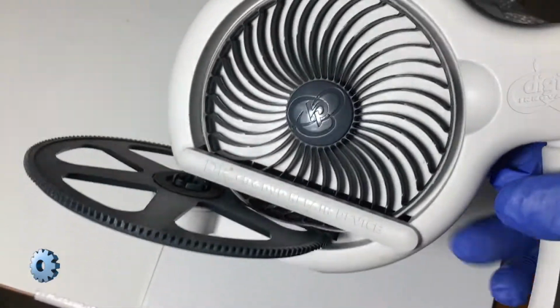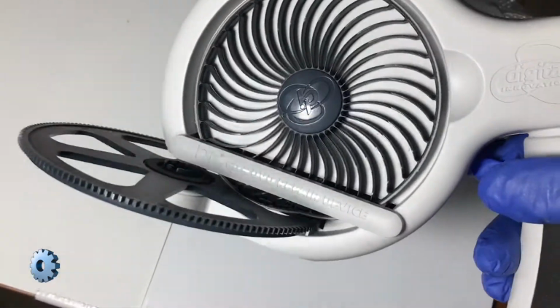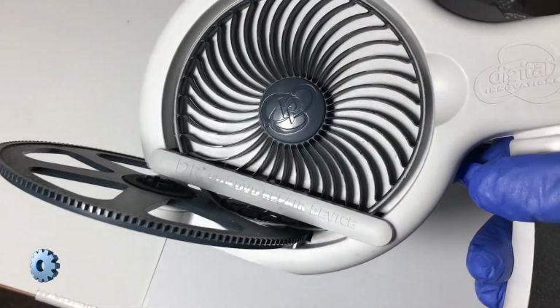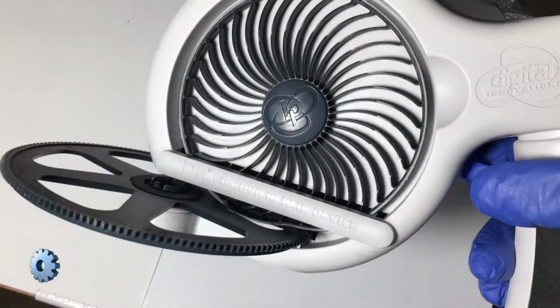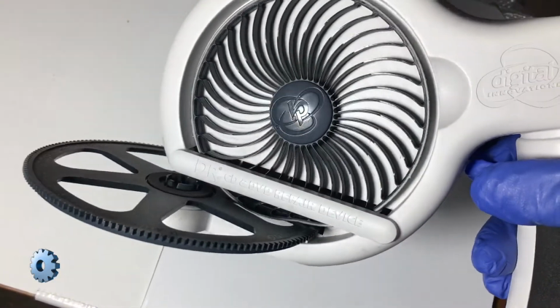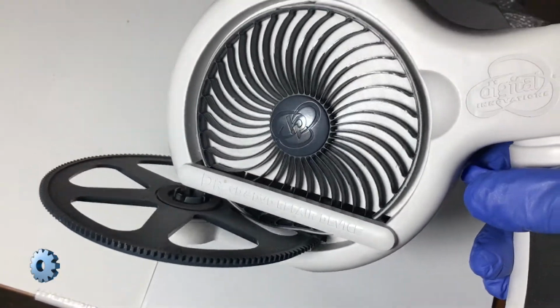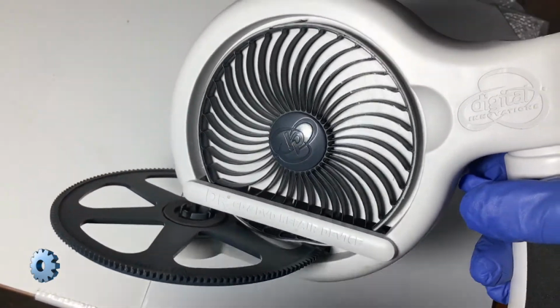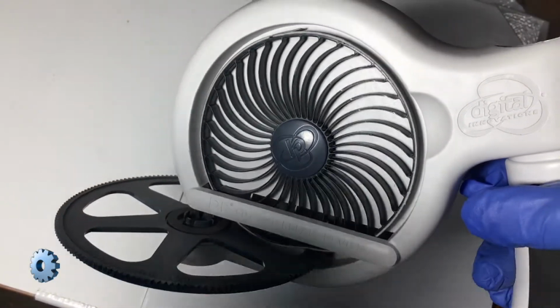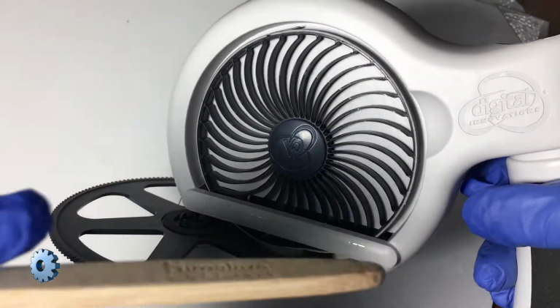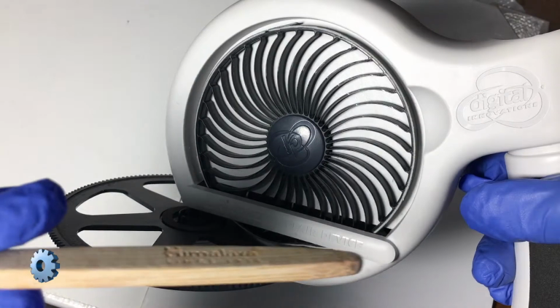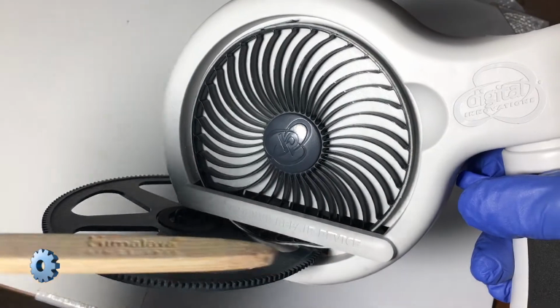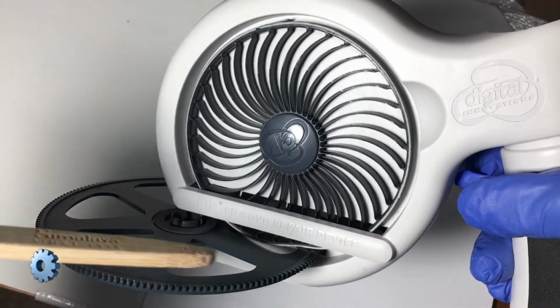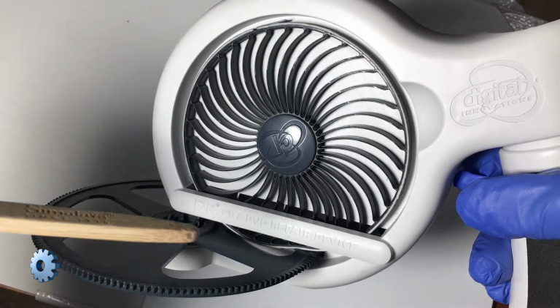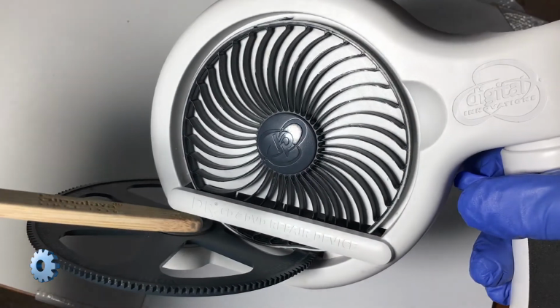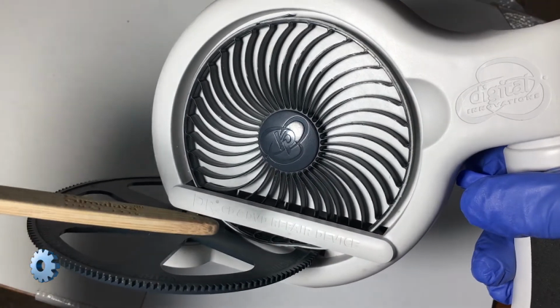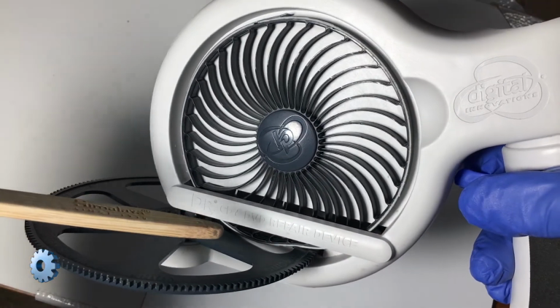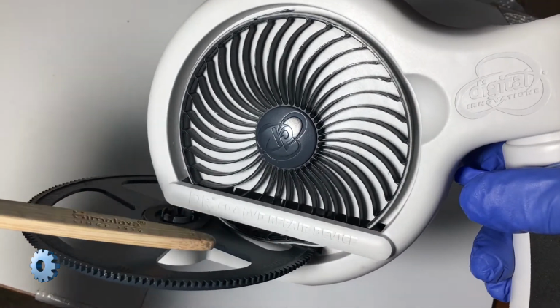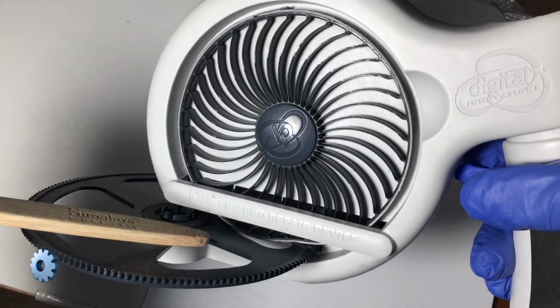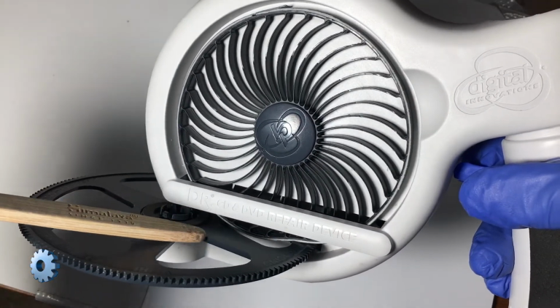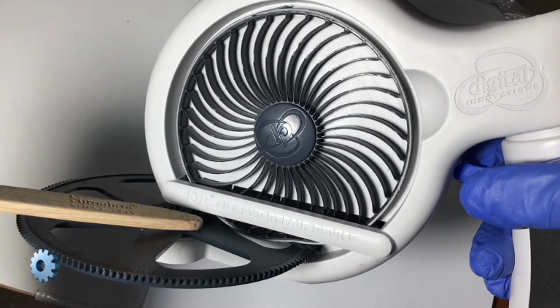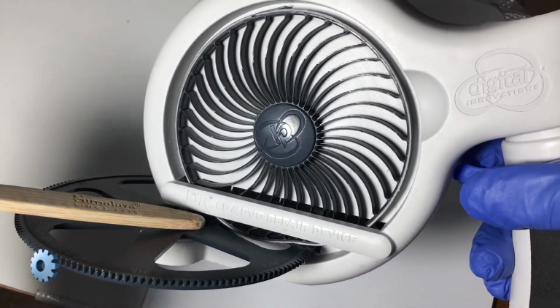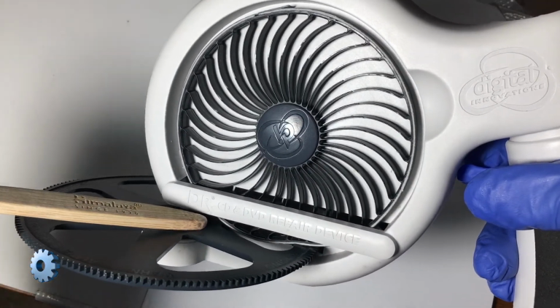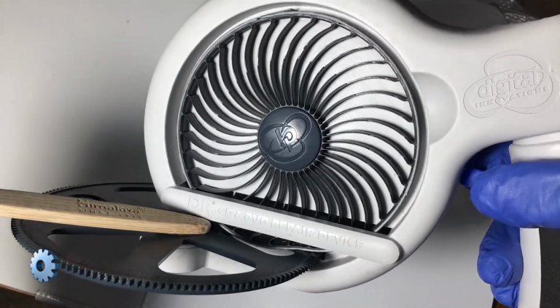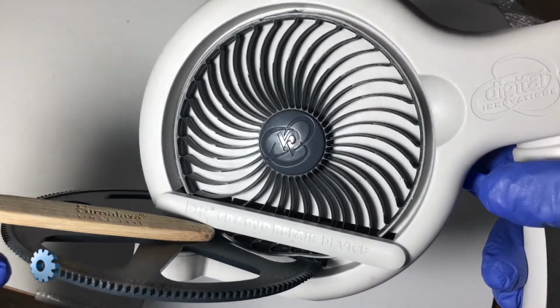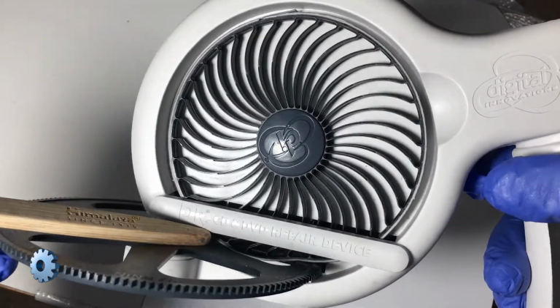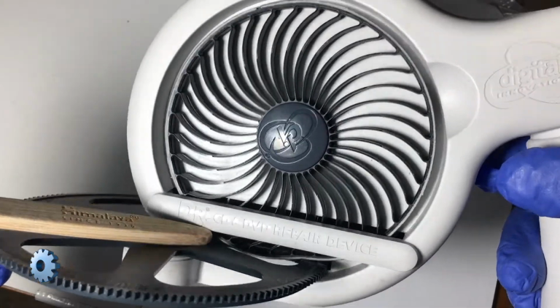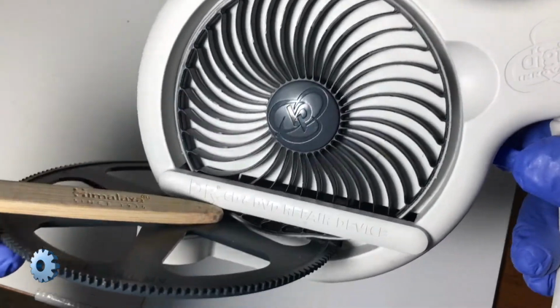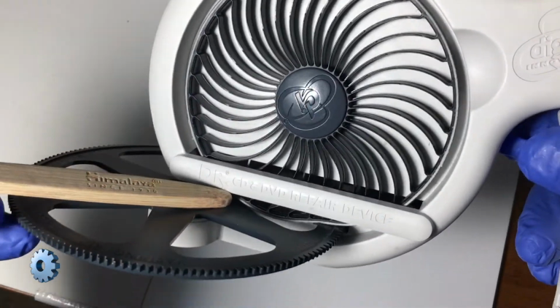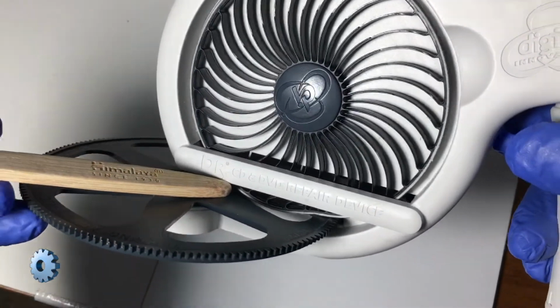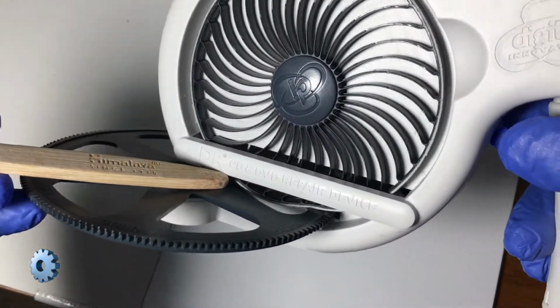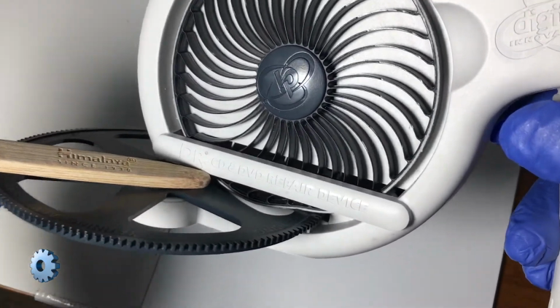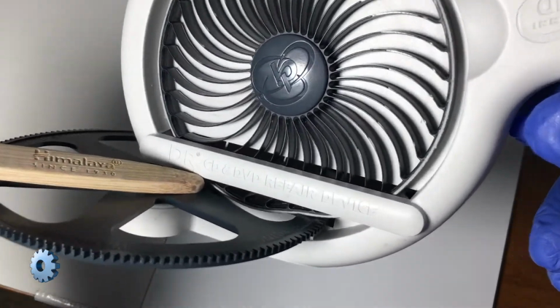The pinwheel collapses as you insert the CD tray. The downward pressure is what cleans the disc.